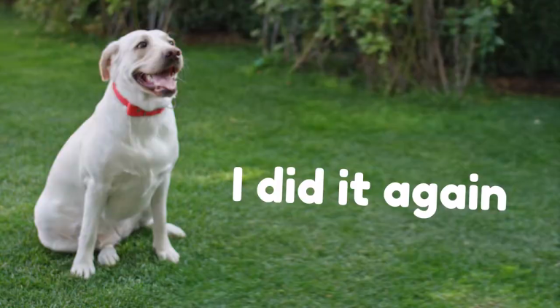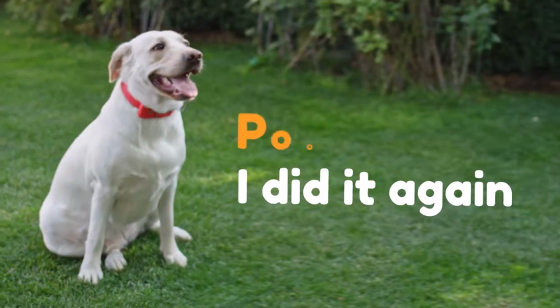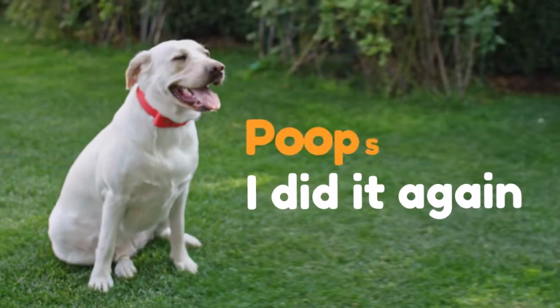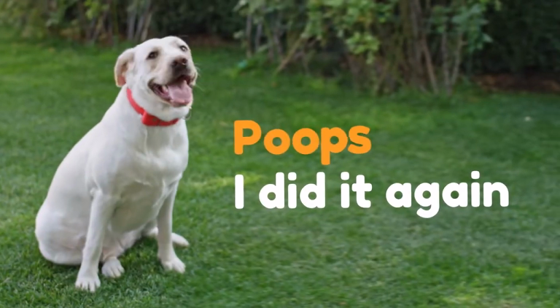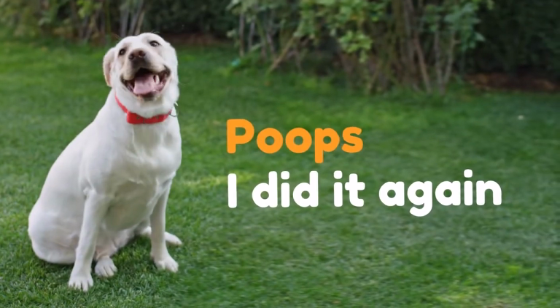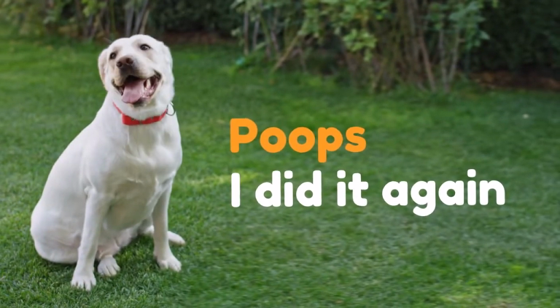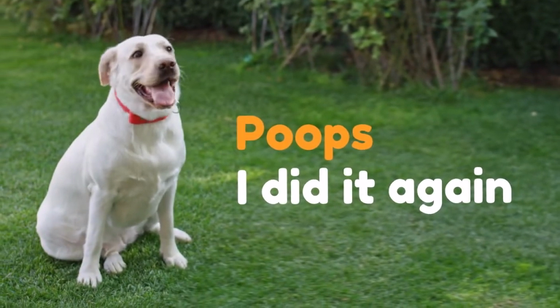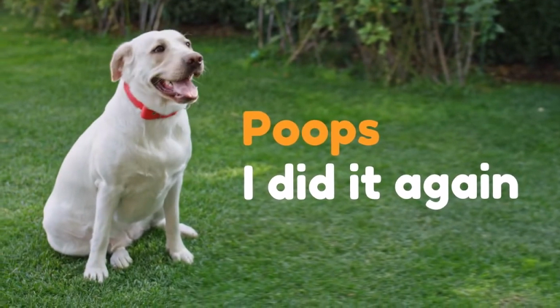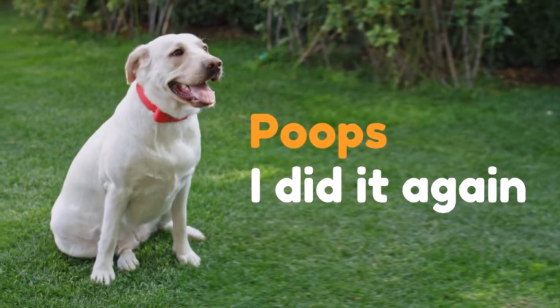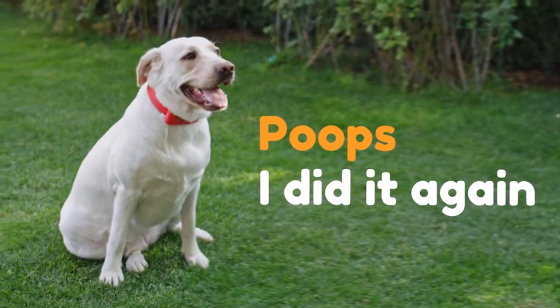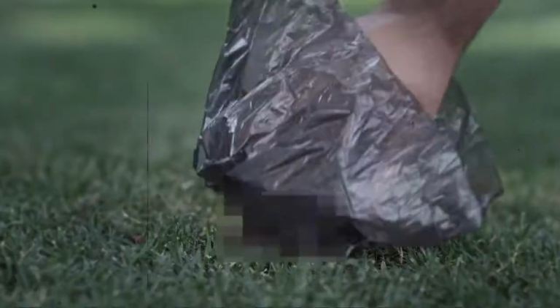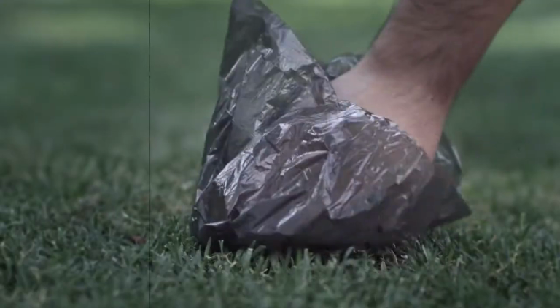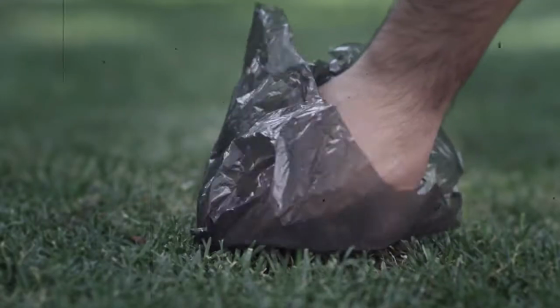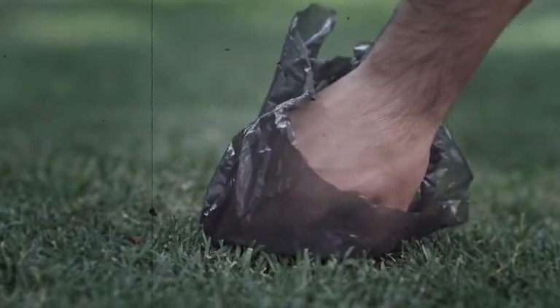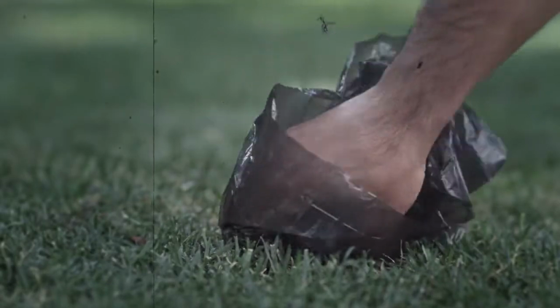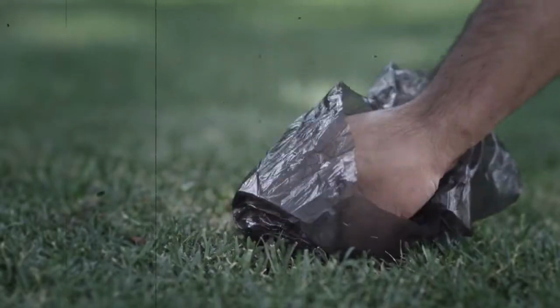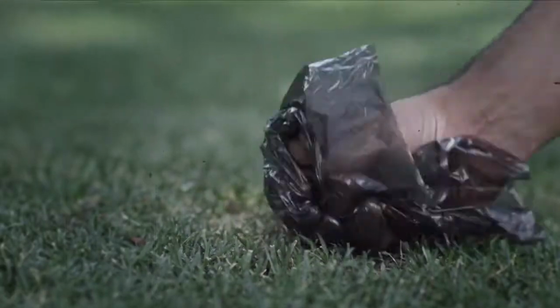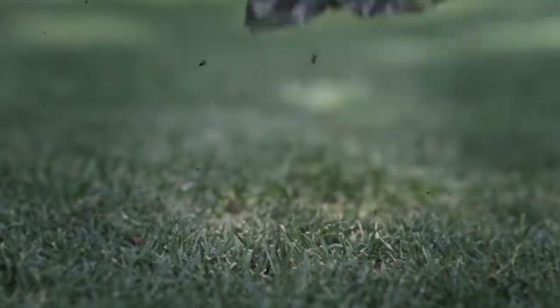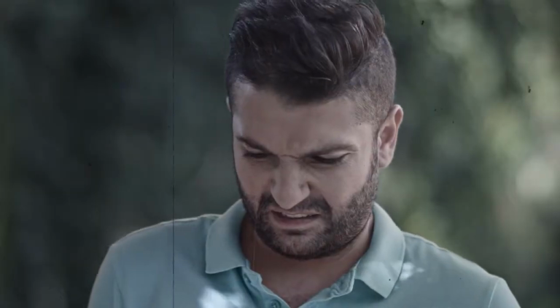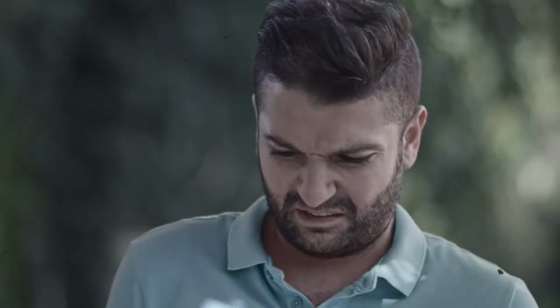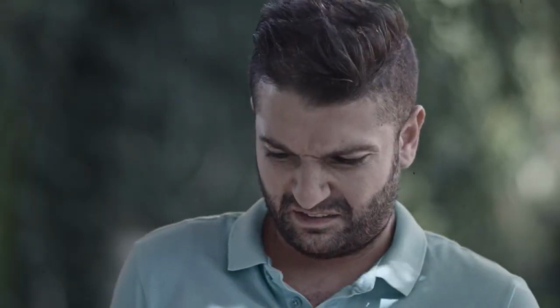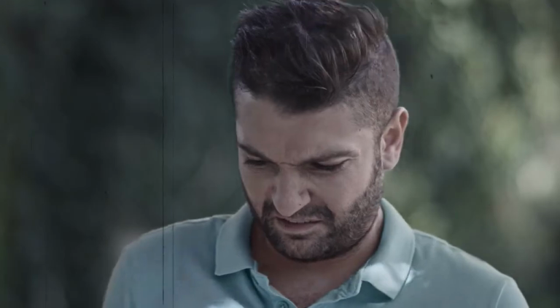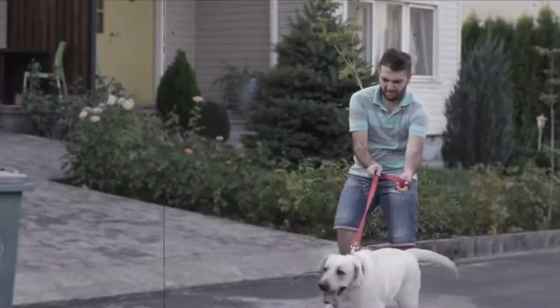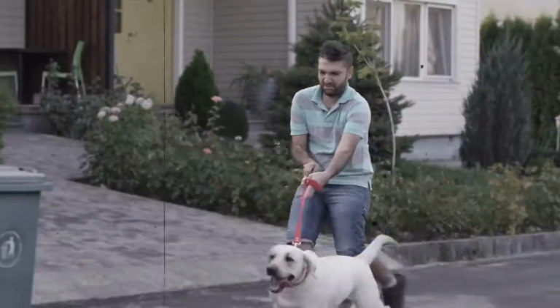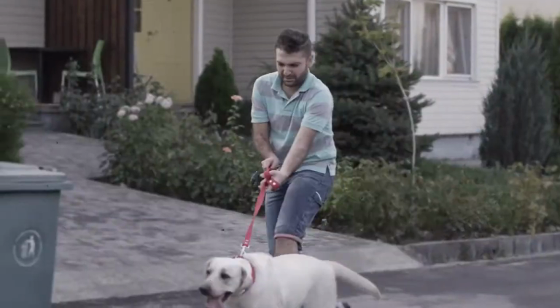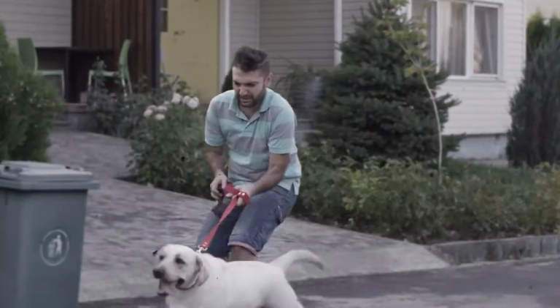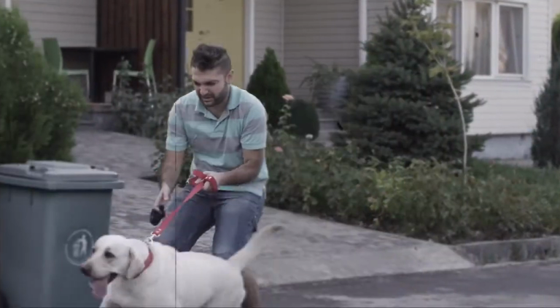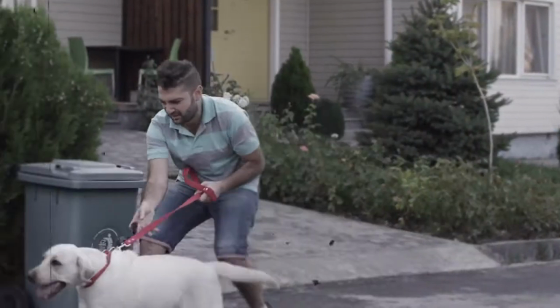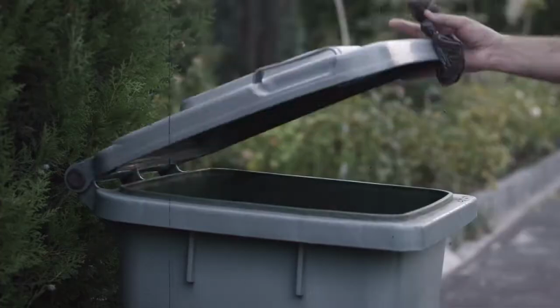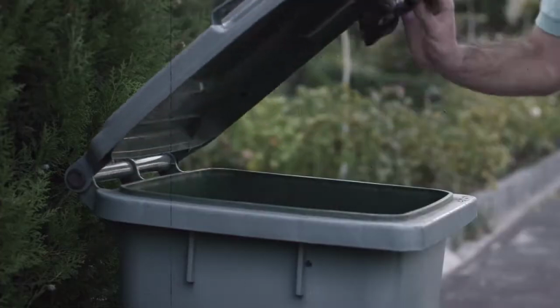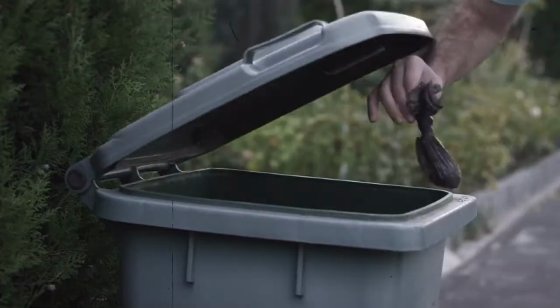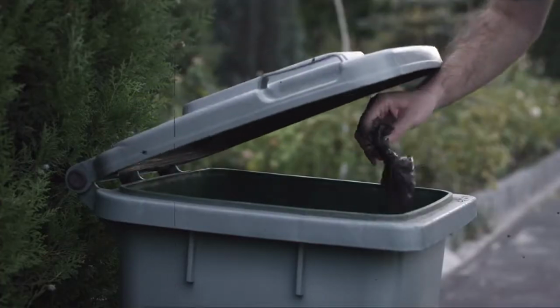Poops? Here we go again. Smelly poop bags, stinky hands, and long walks for a trash bin. Ugh!